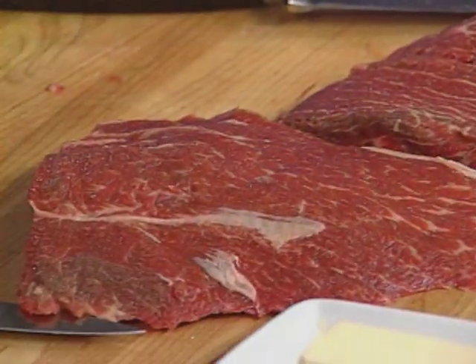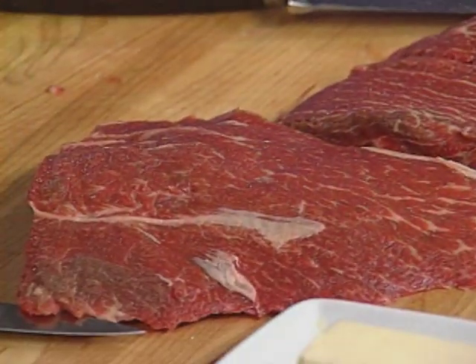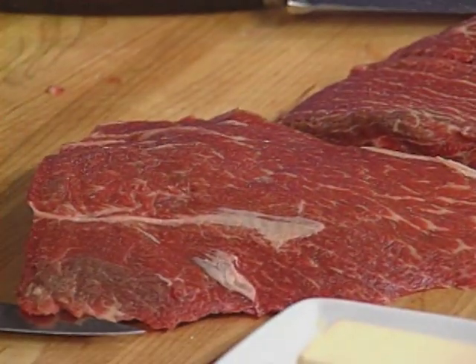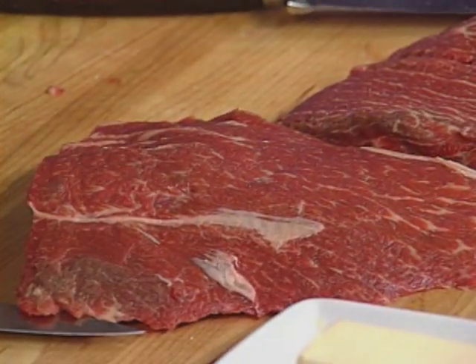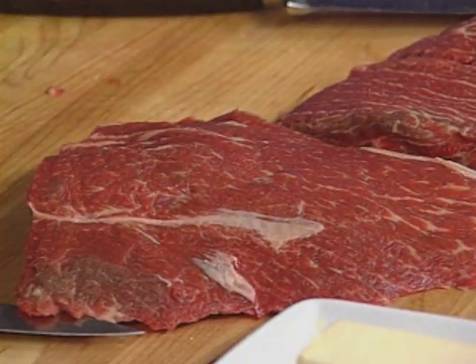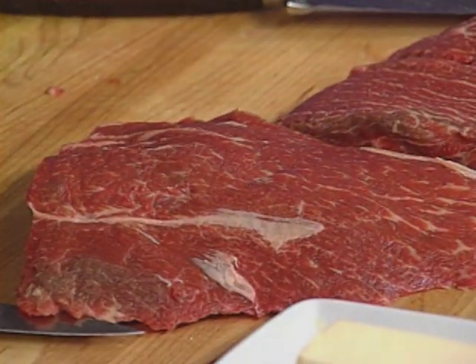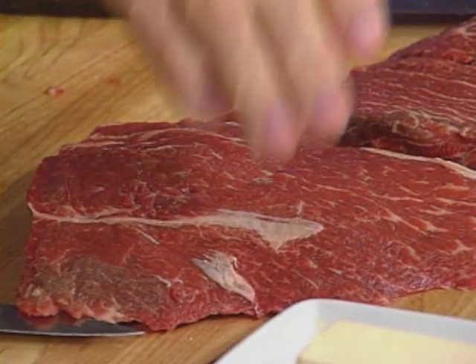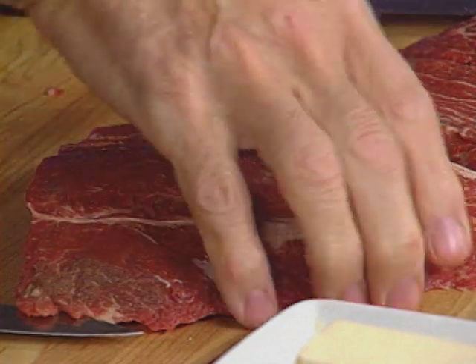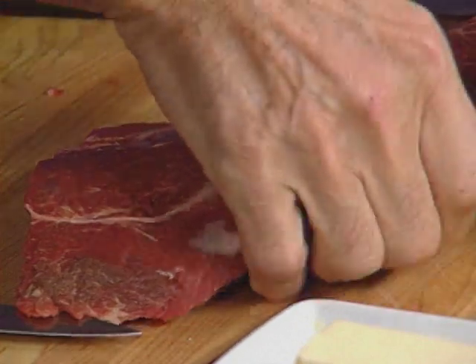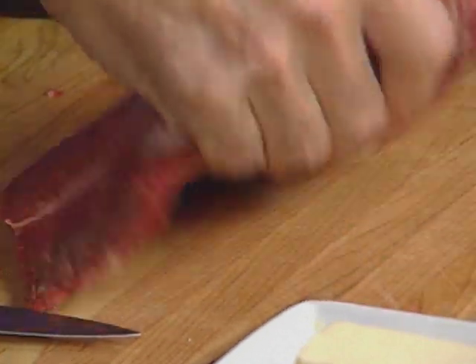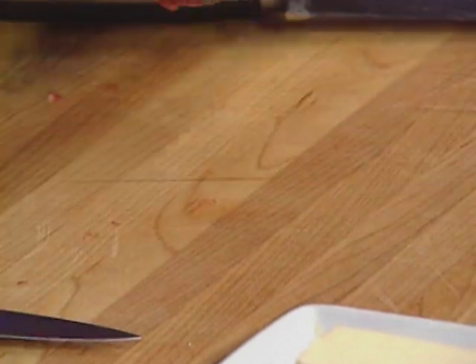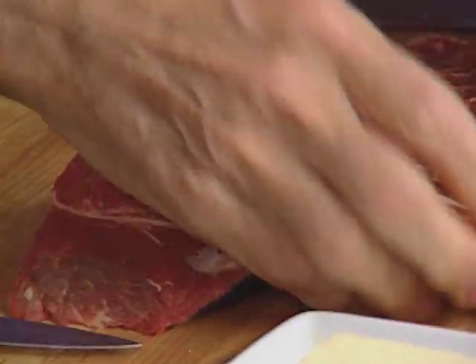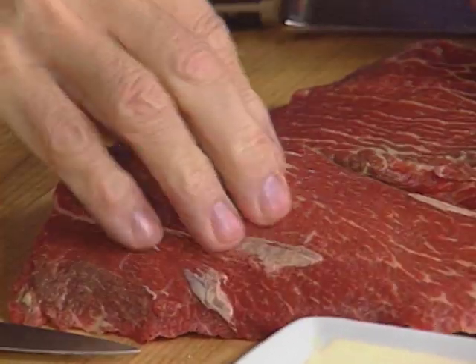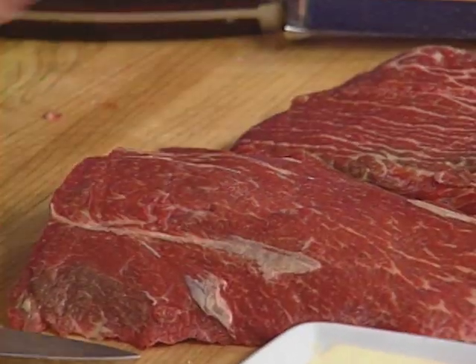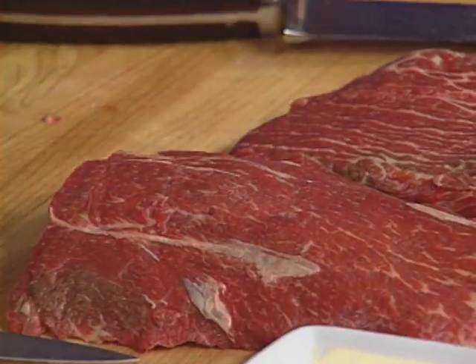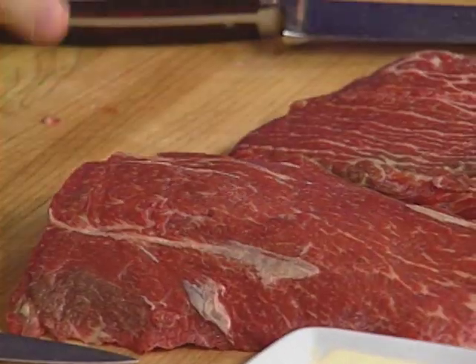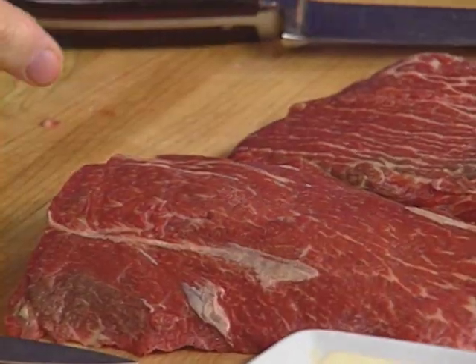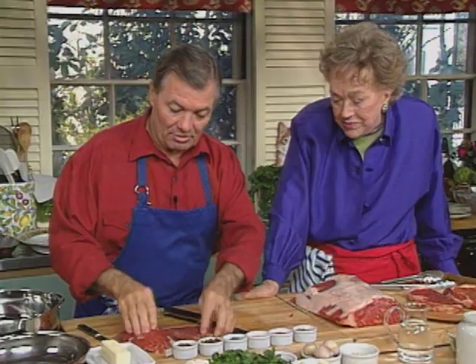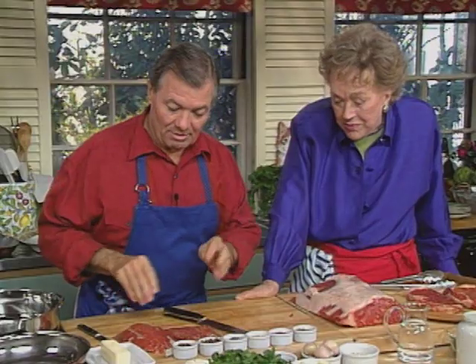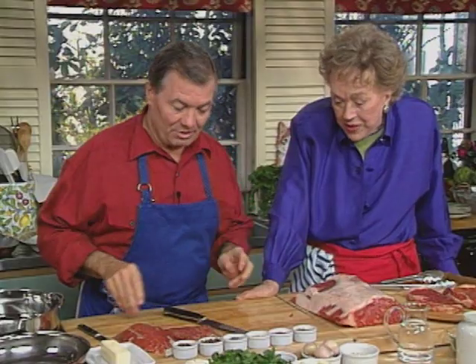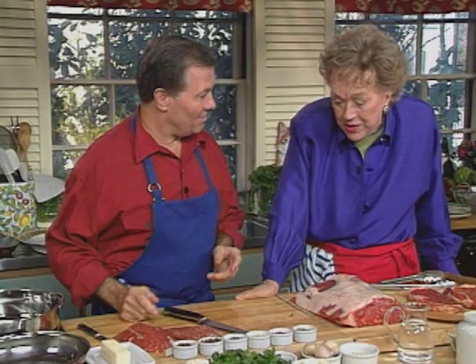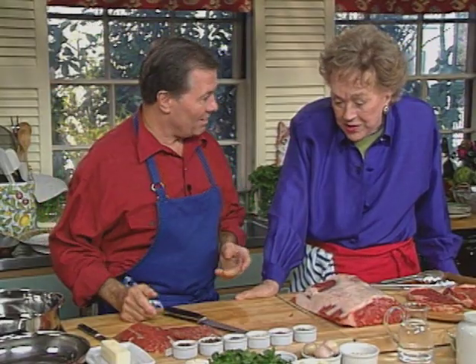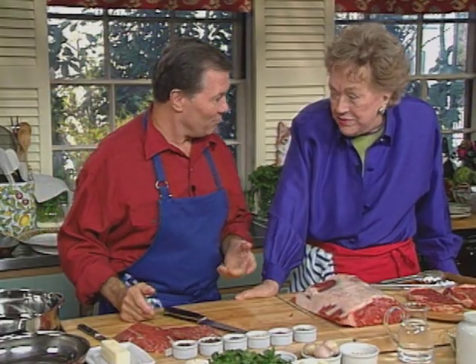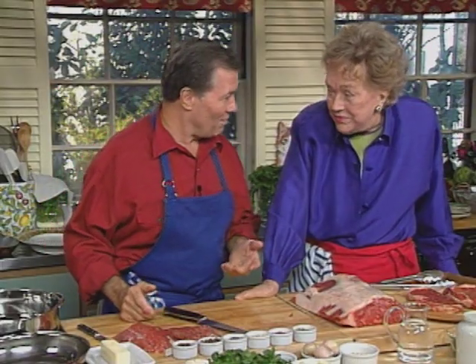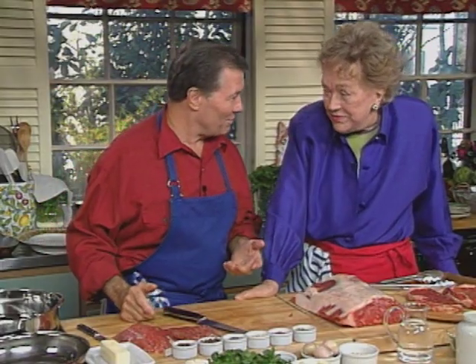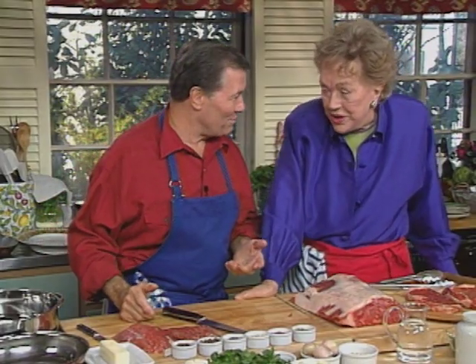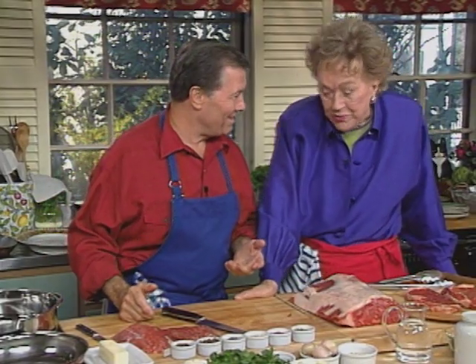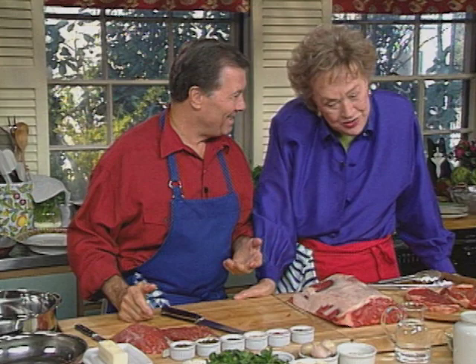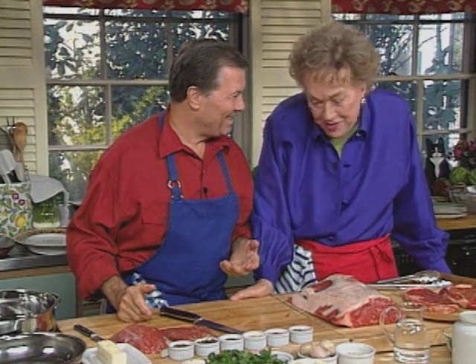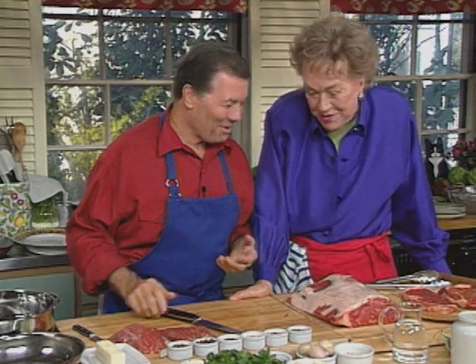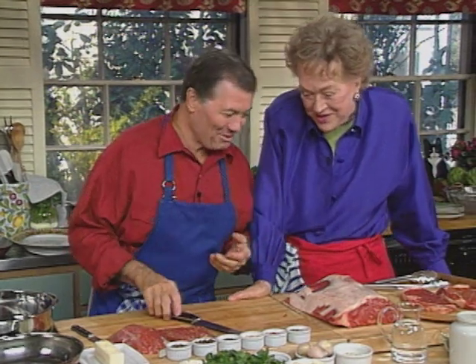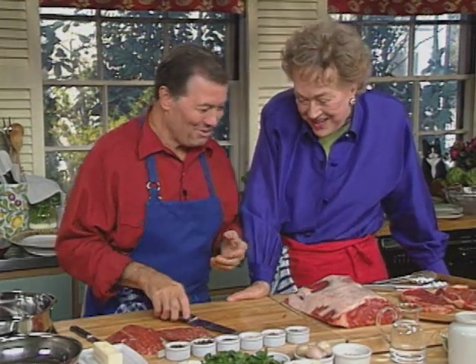This is pan-fried steak, very simply done with garlic and a little bit. Can I use garlic today? Well, certainly with a steak.